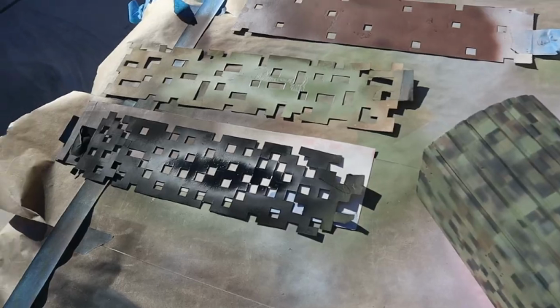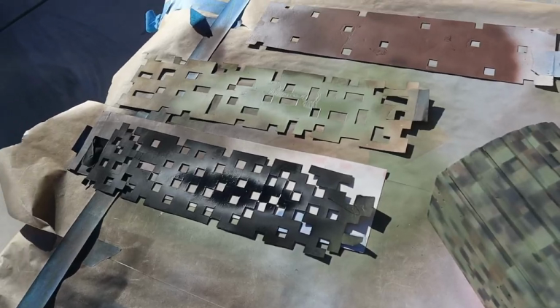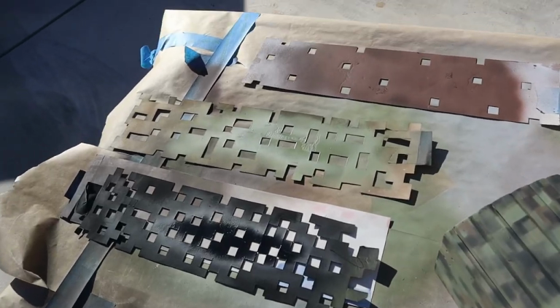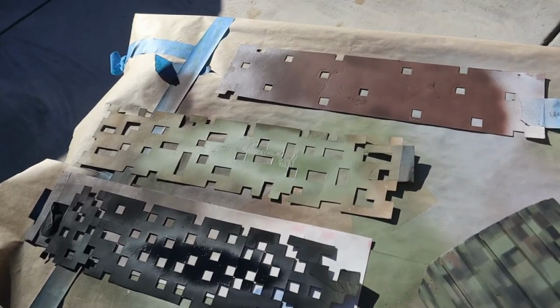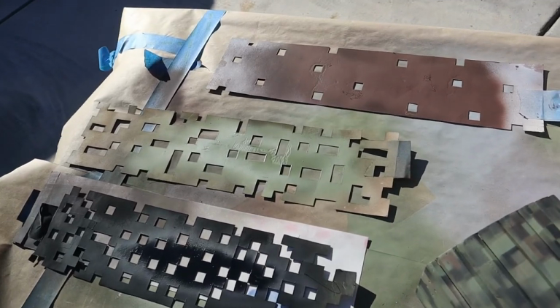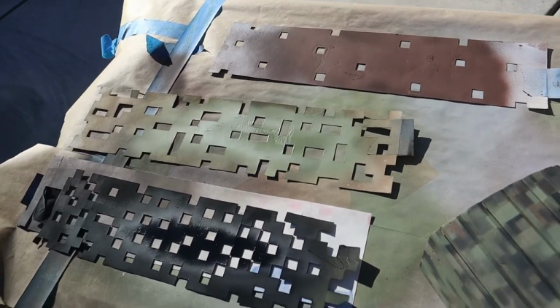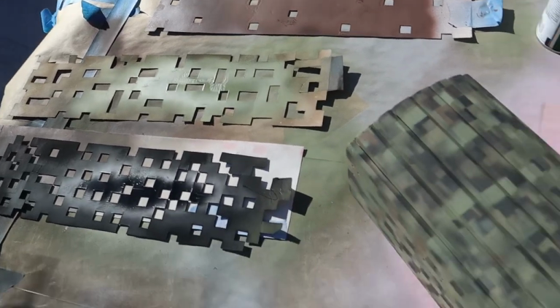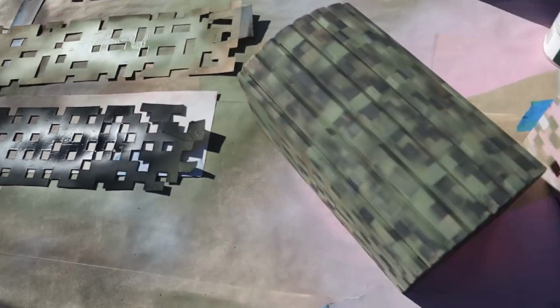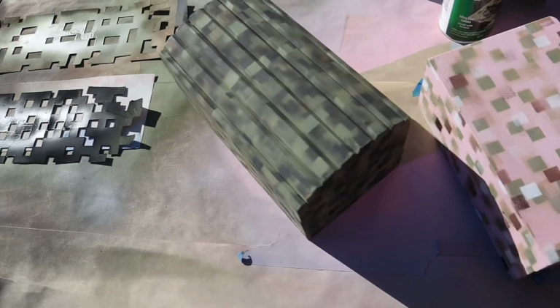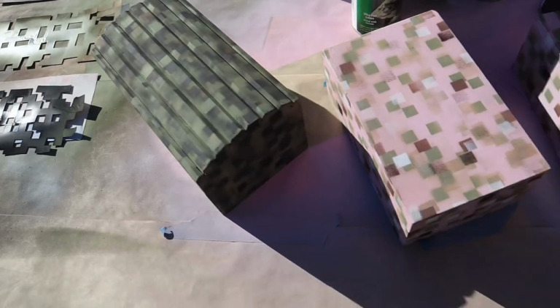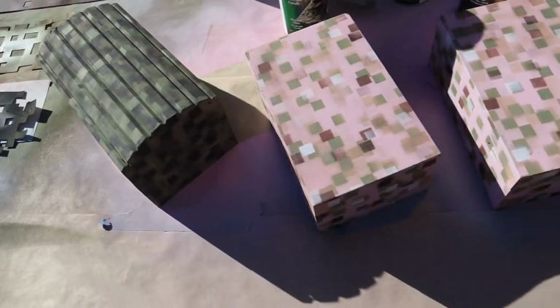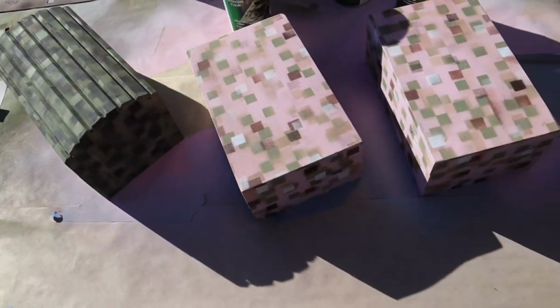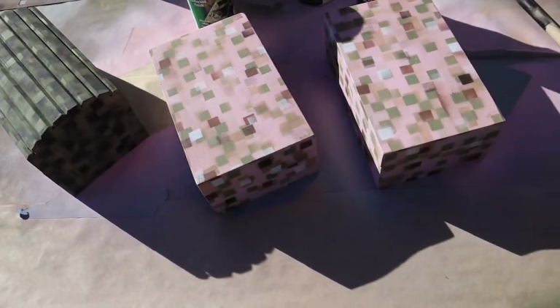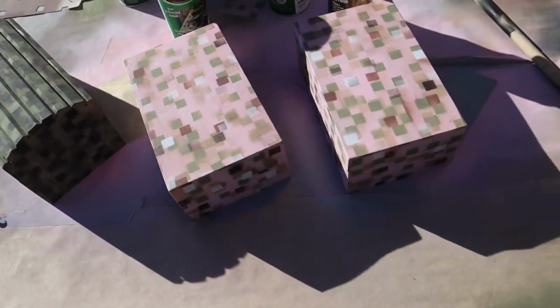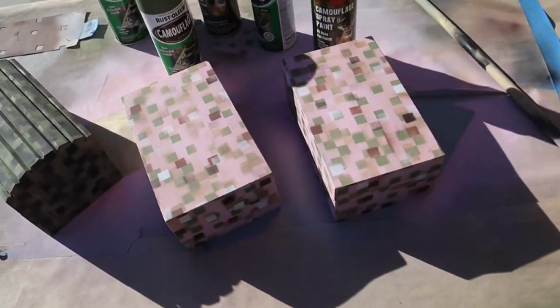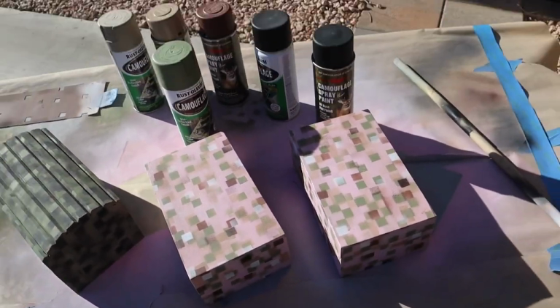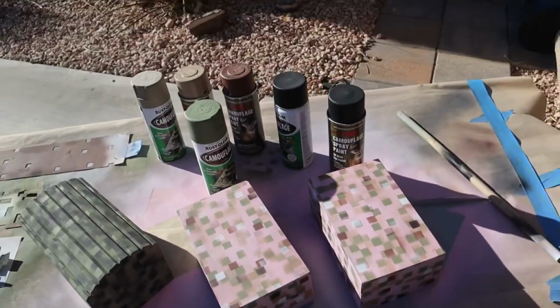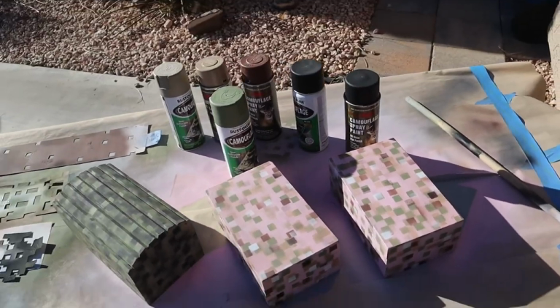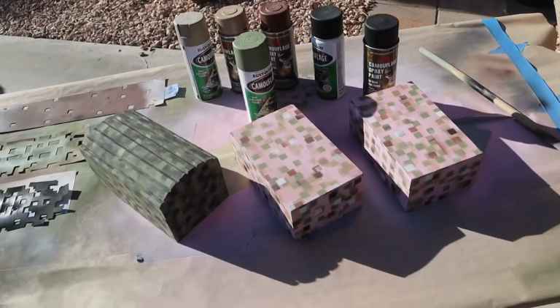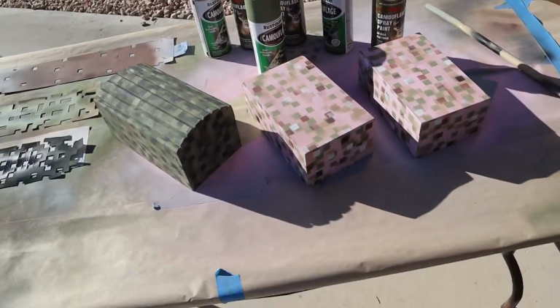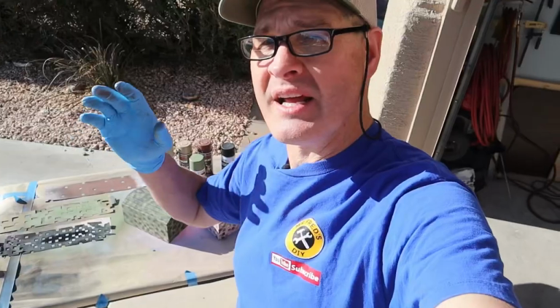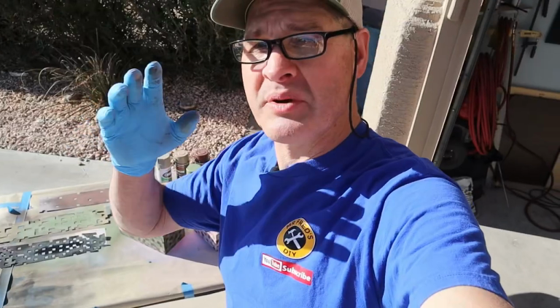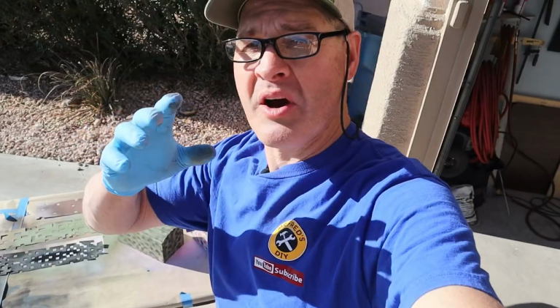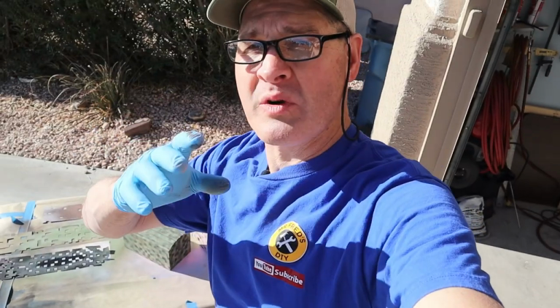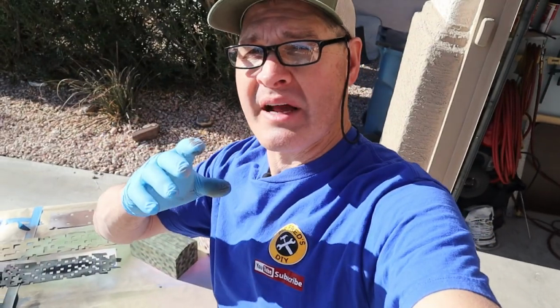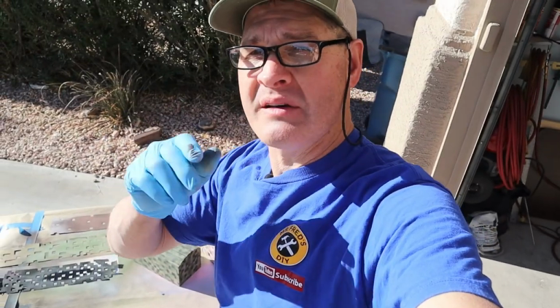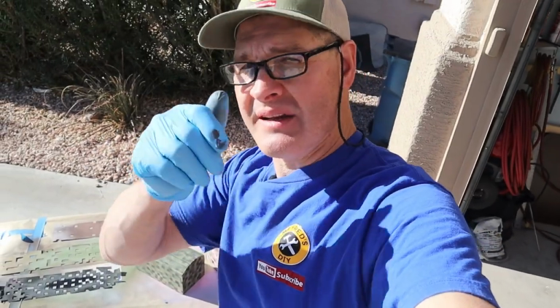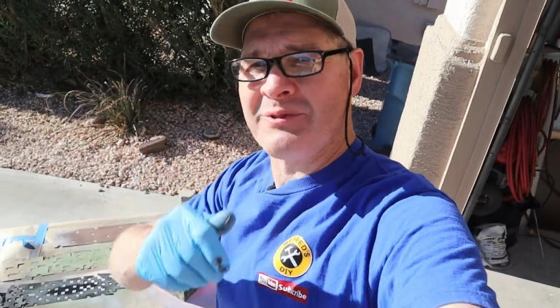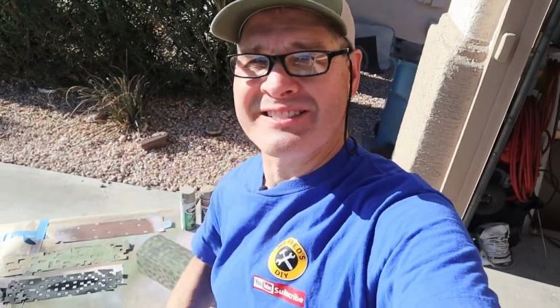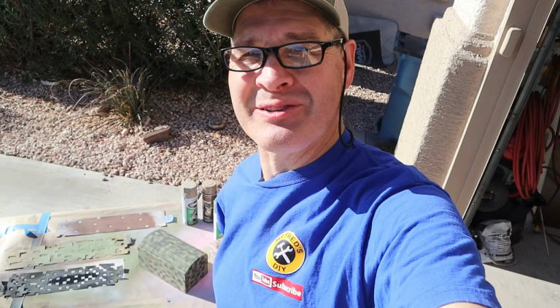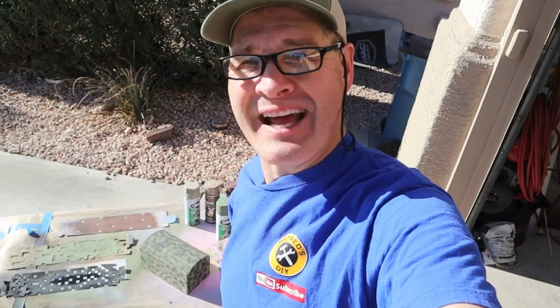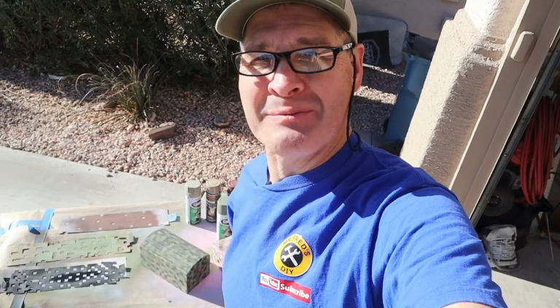That's got the digital camouflage pattern painted on all three boxes. I'm going to let them dry and put the hardware back on and then we're going to take a look at them.